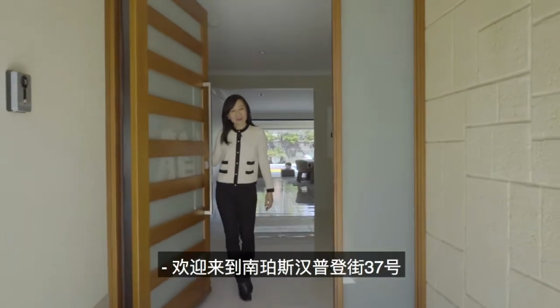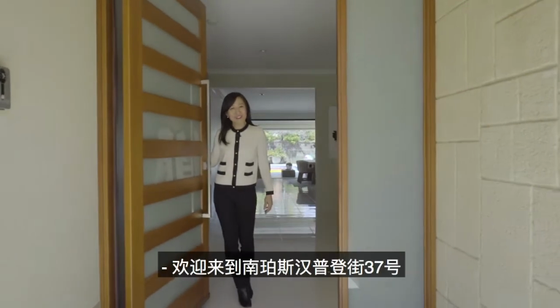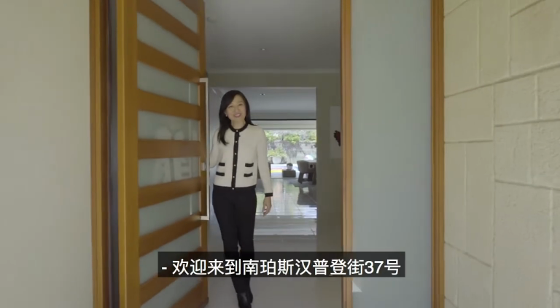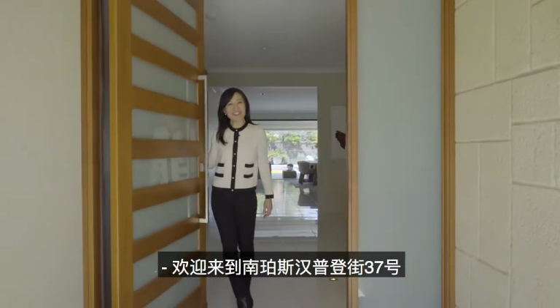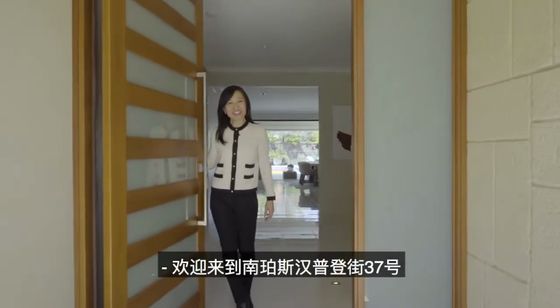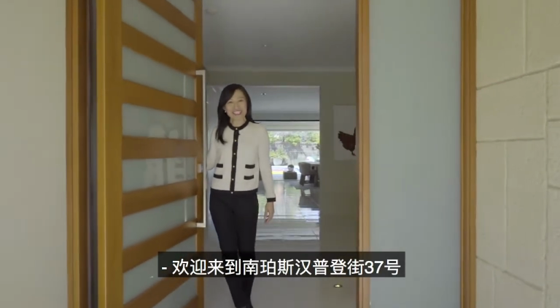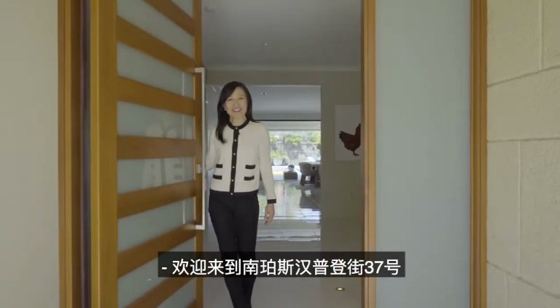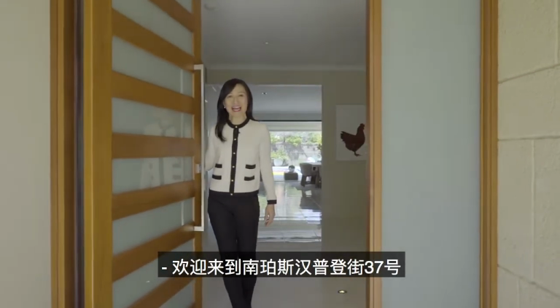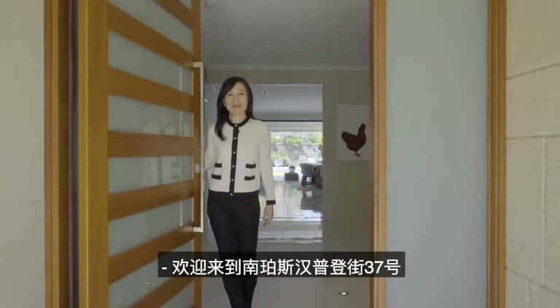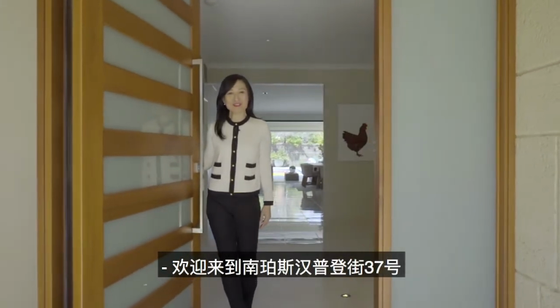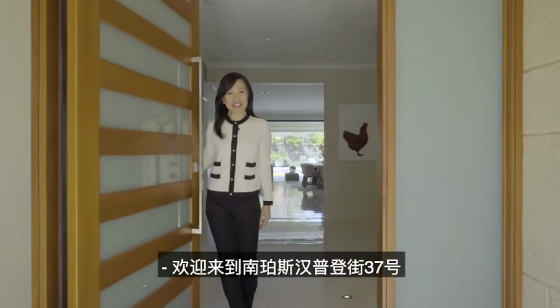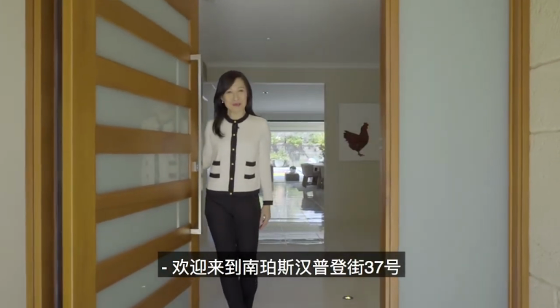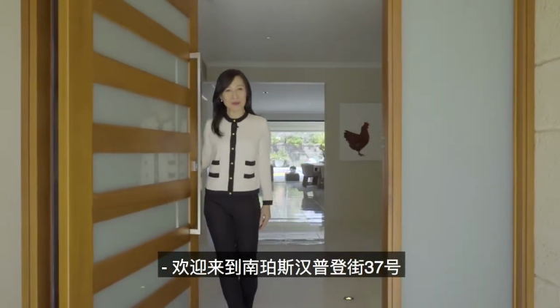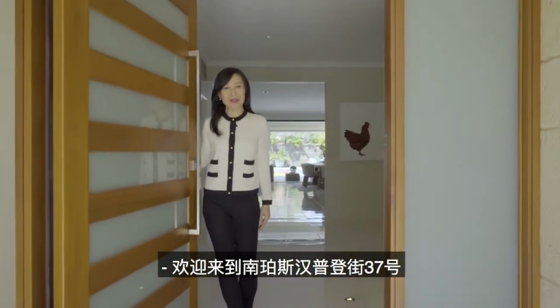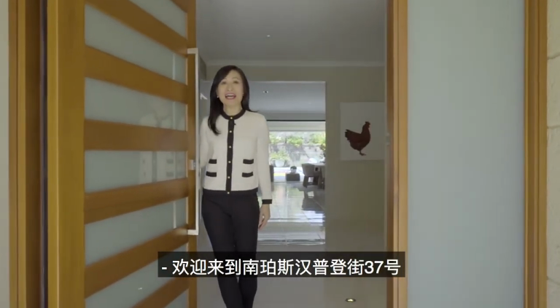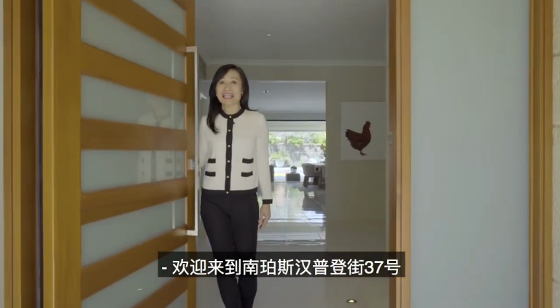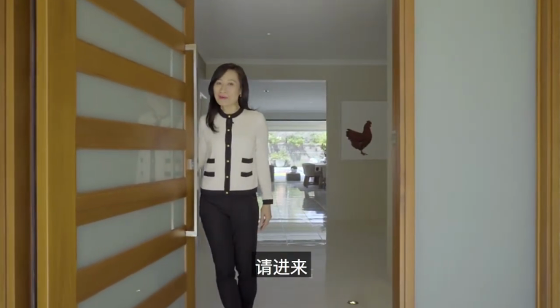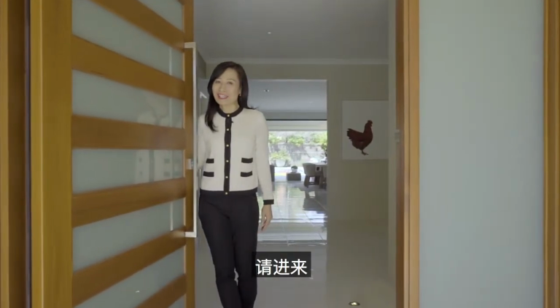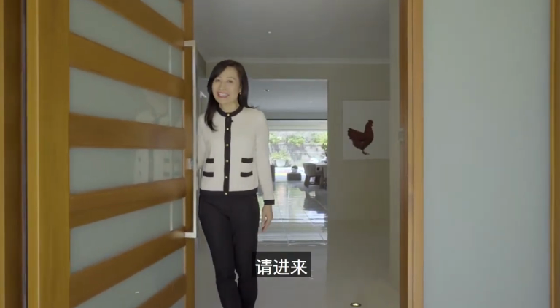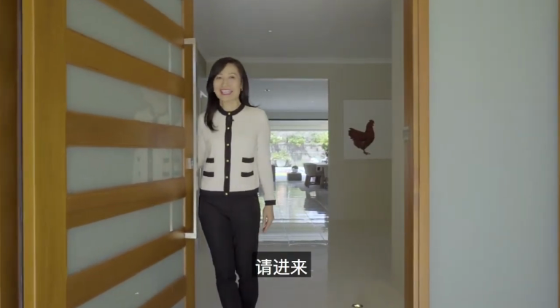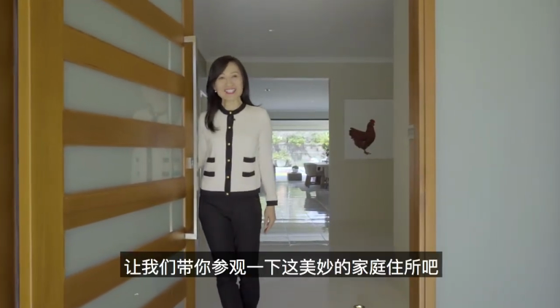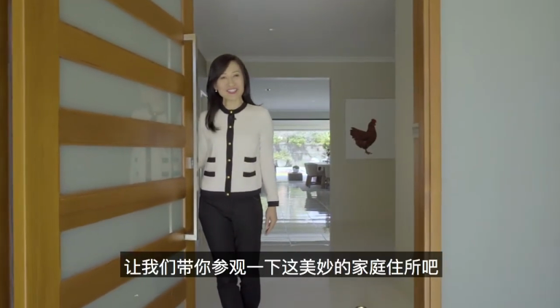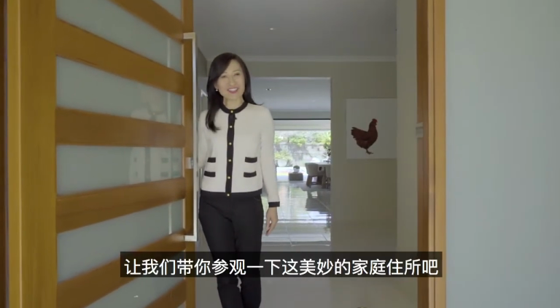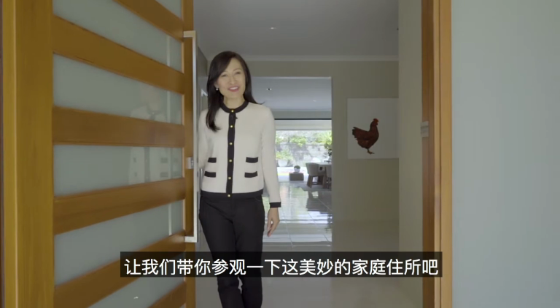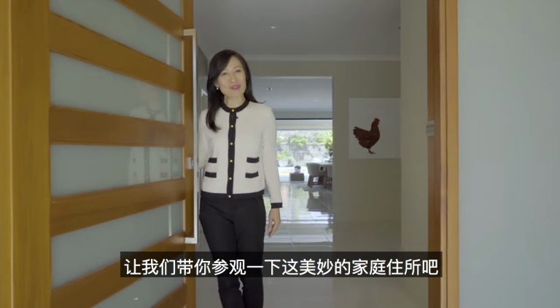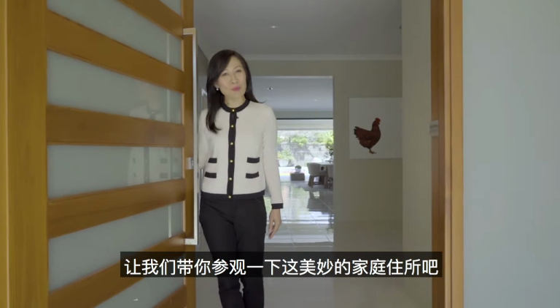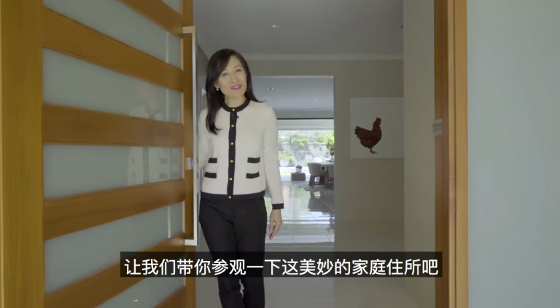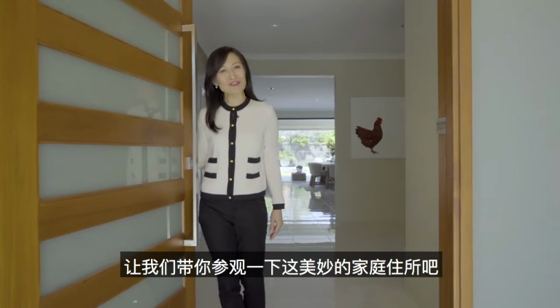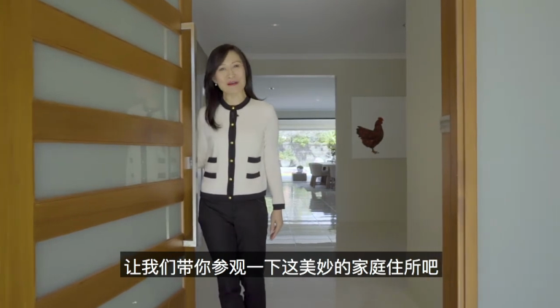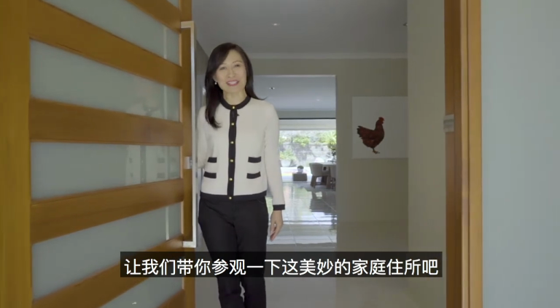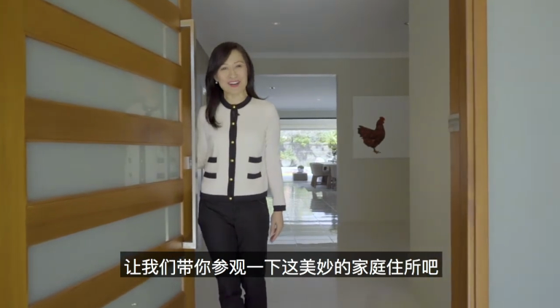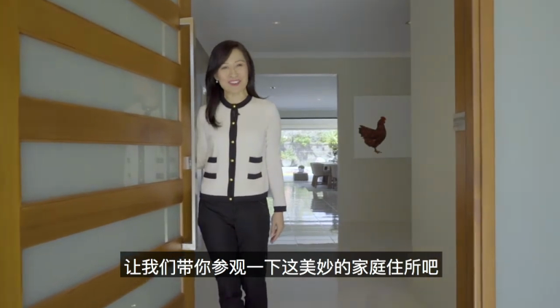Welcome to 37 Hamden Street, South Perth. Come on in and let us show you through this wonderful family home.